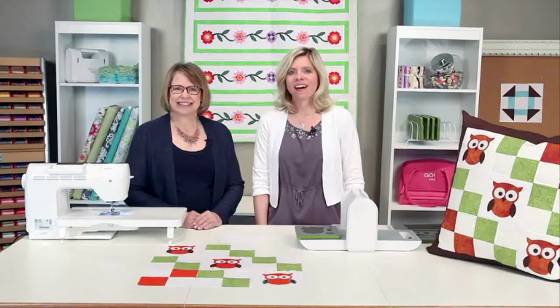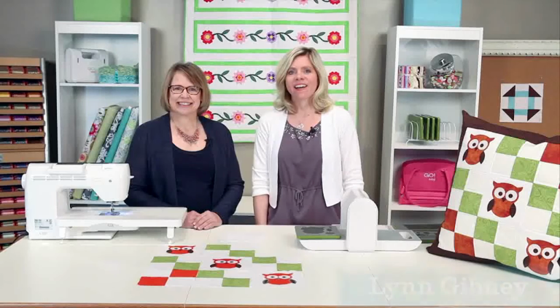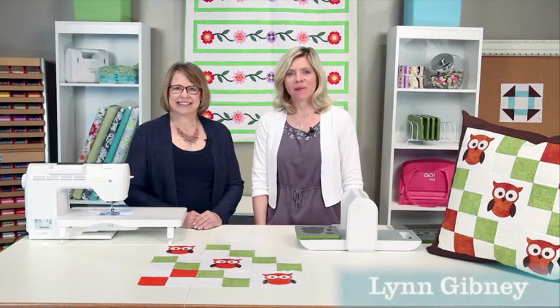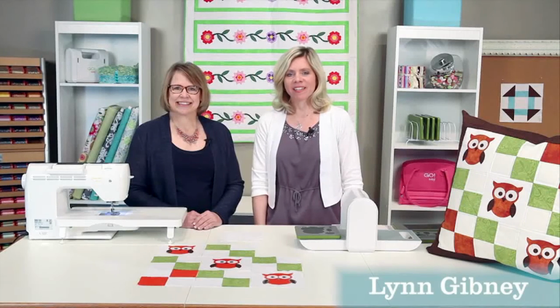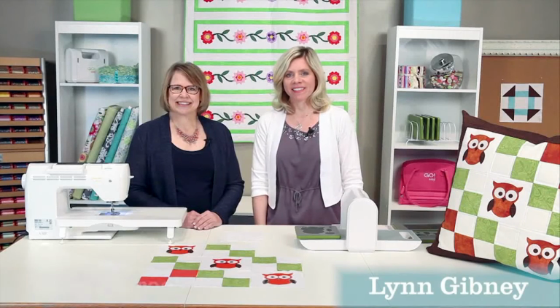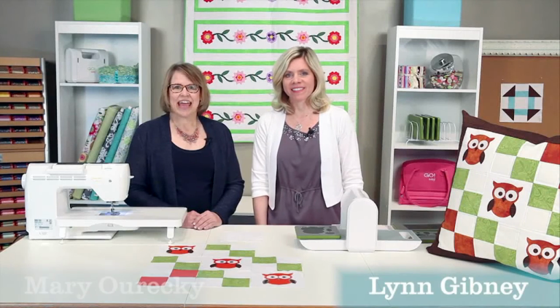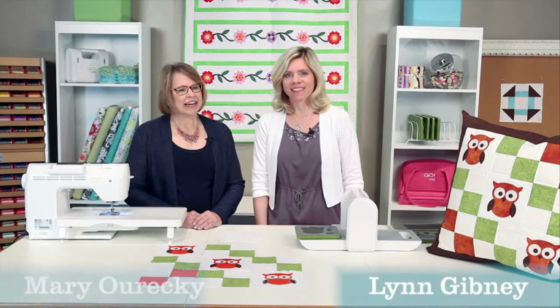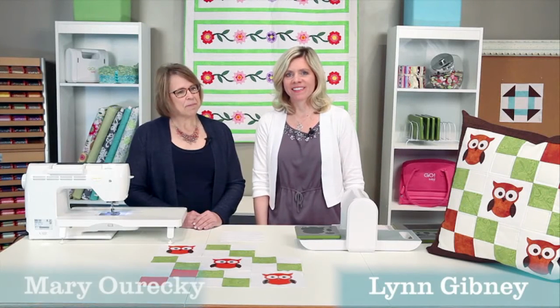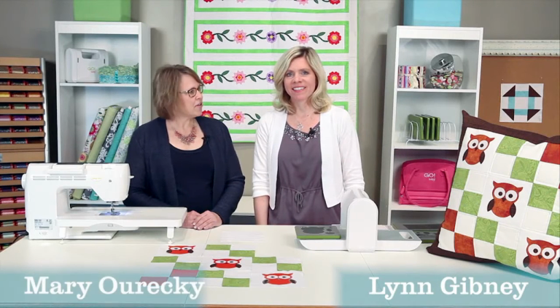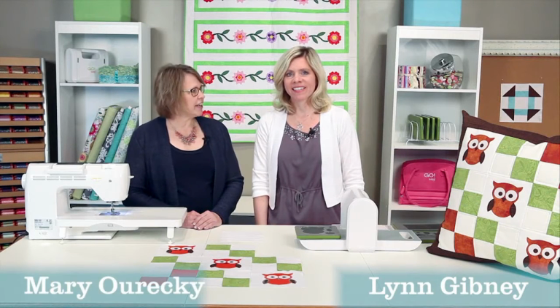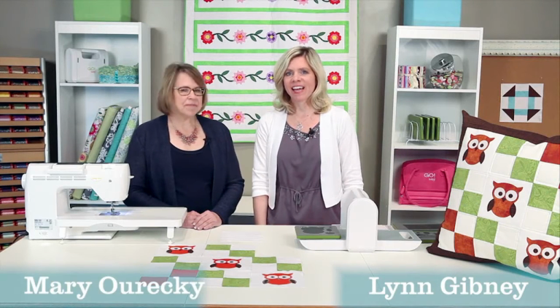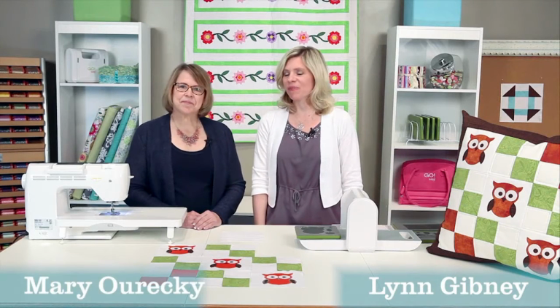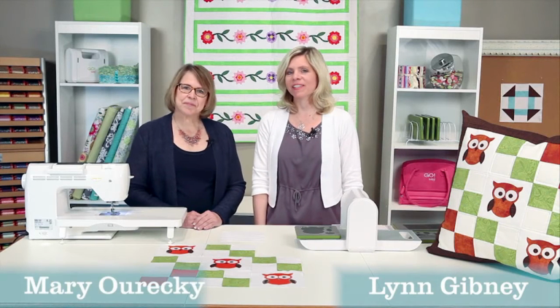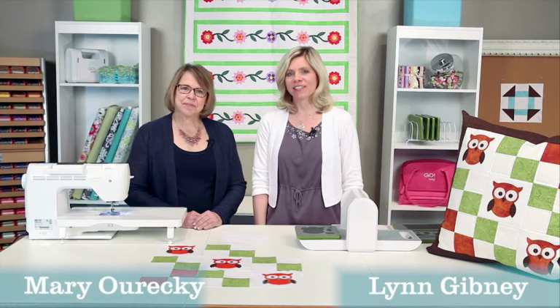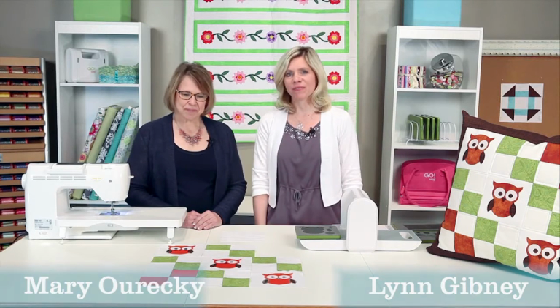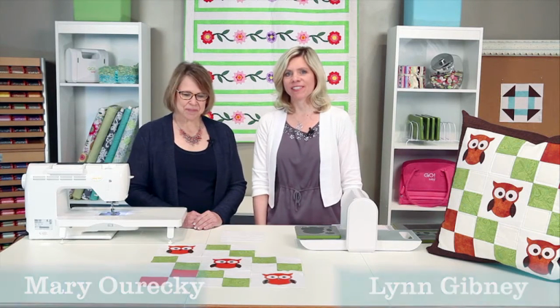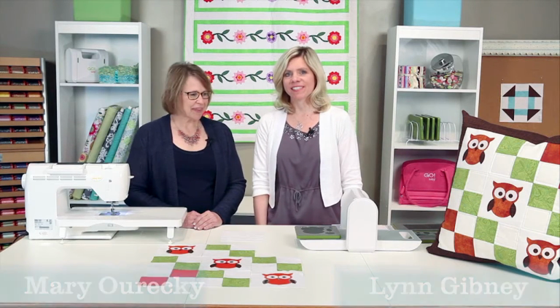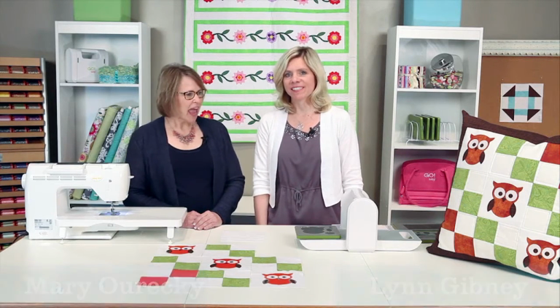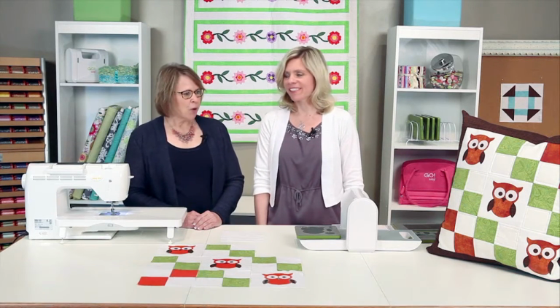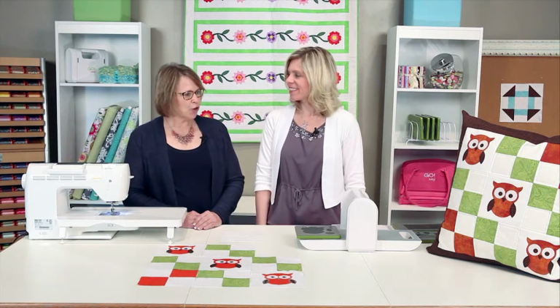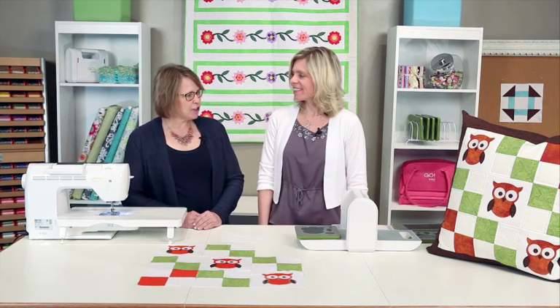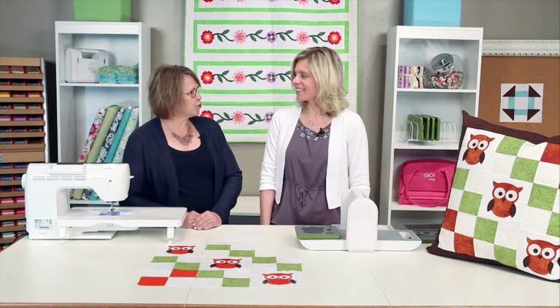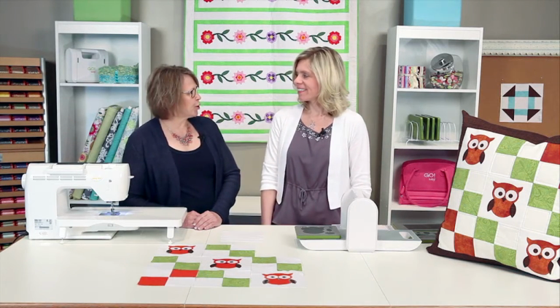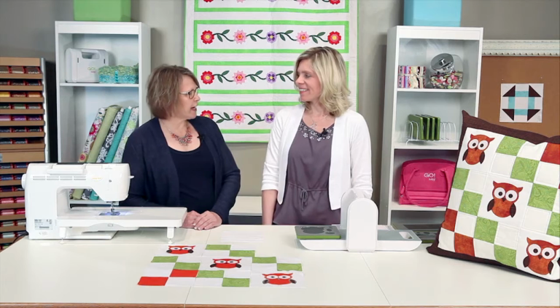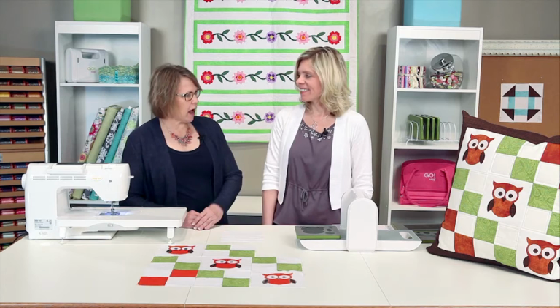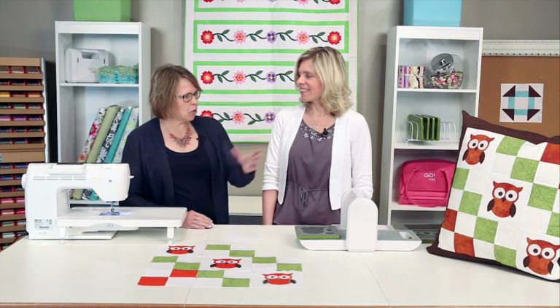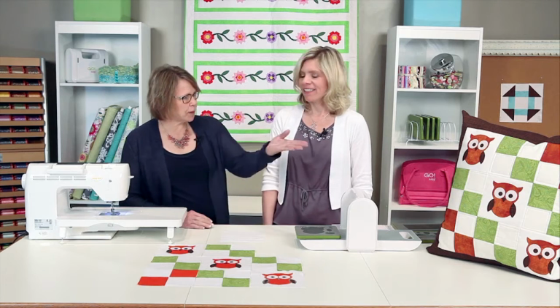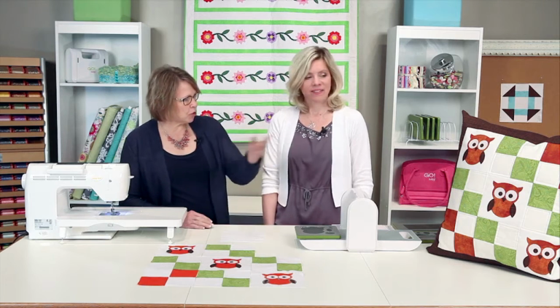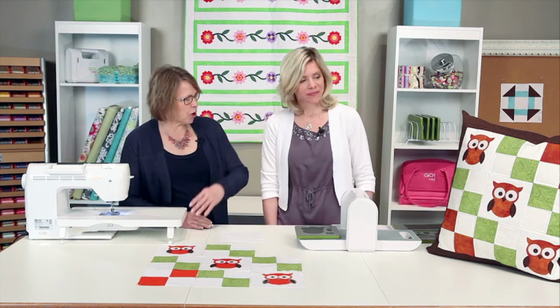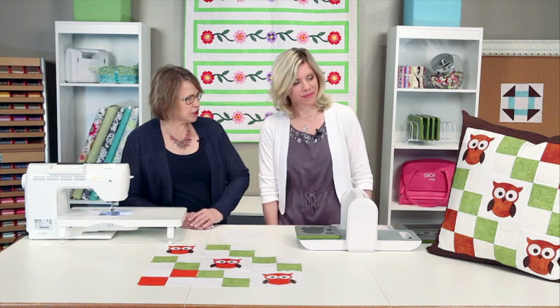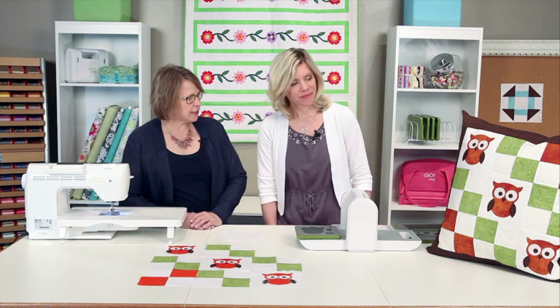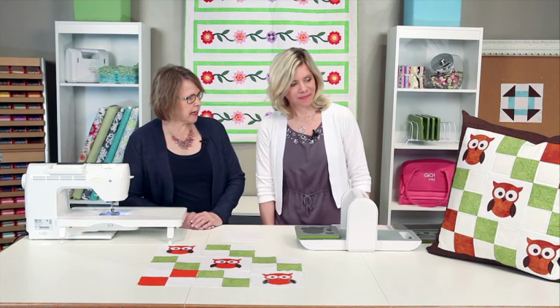Hi, I'm Lynn. And I'm Mary. And we're with AccuQuilts. We're going to do a great owl pillow project today.